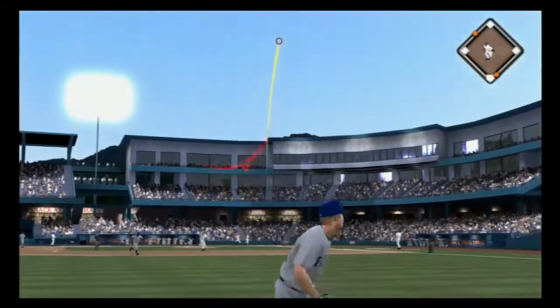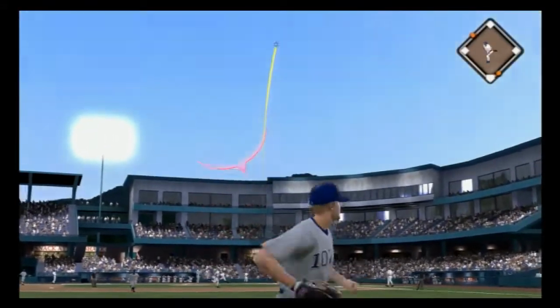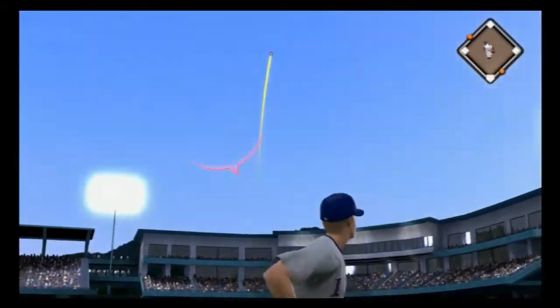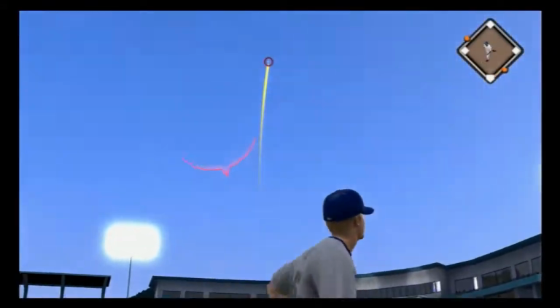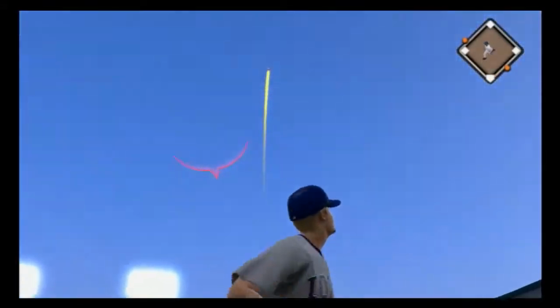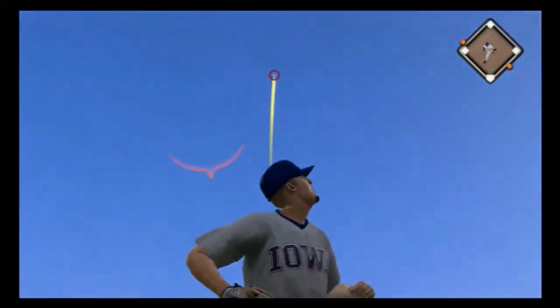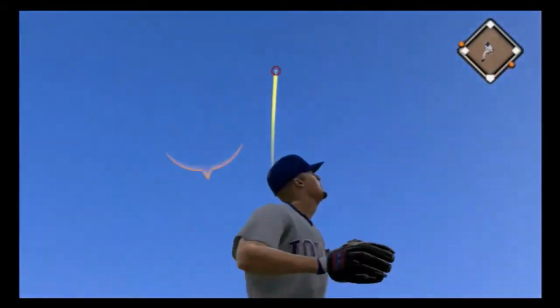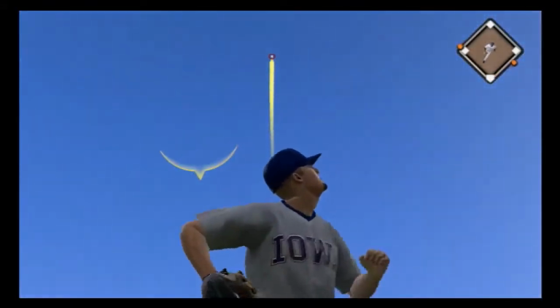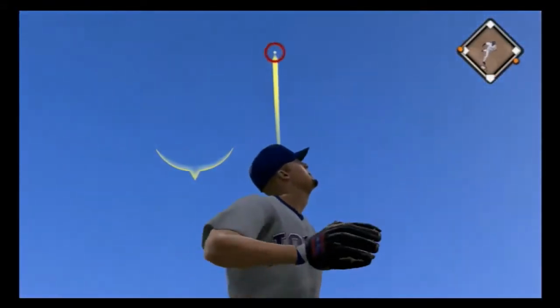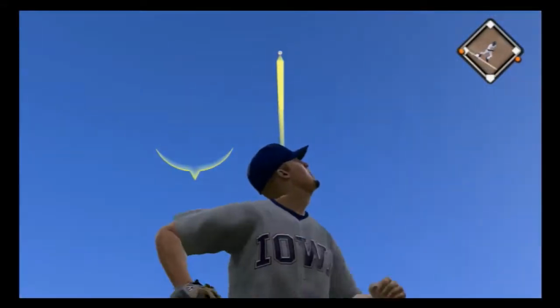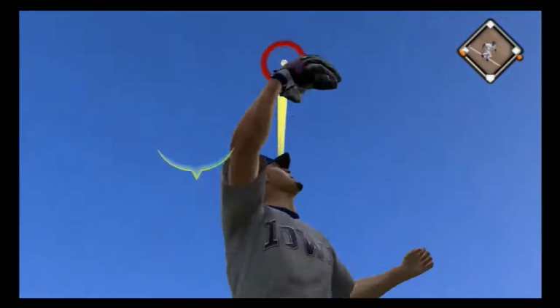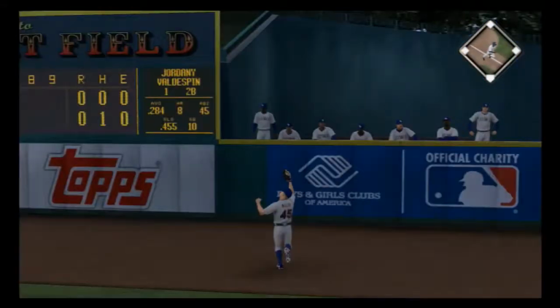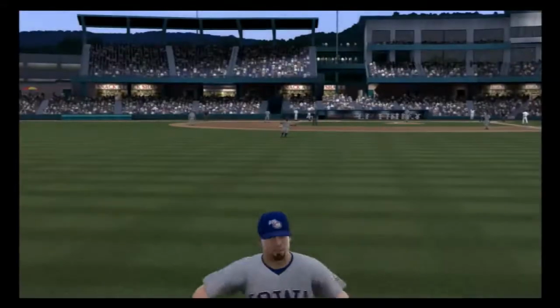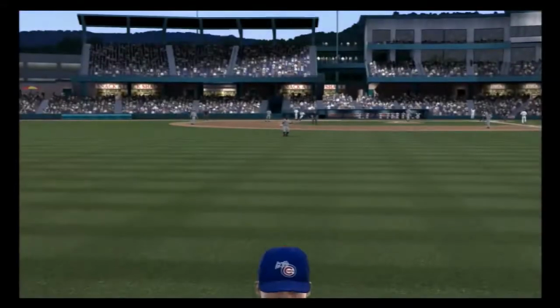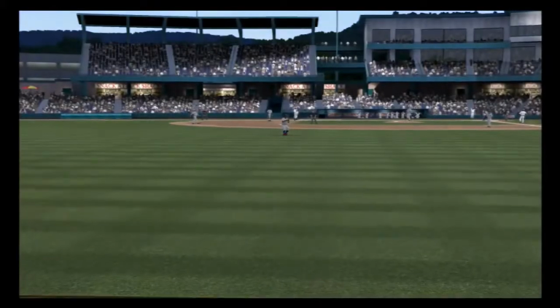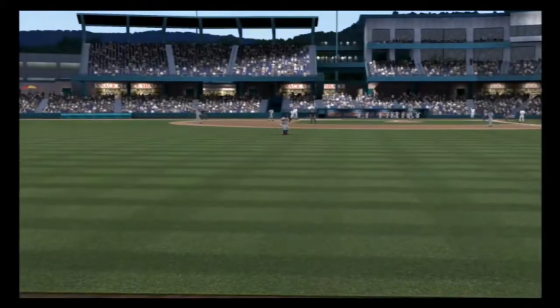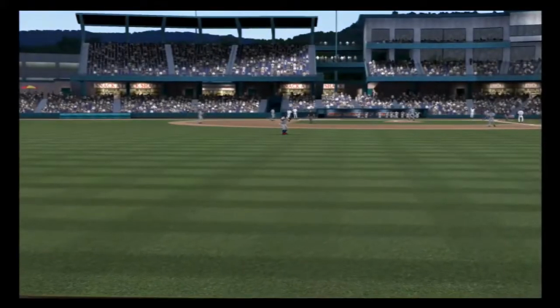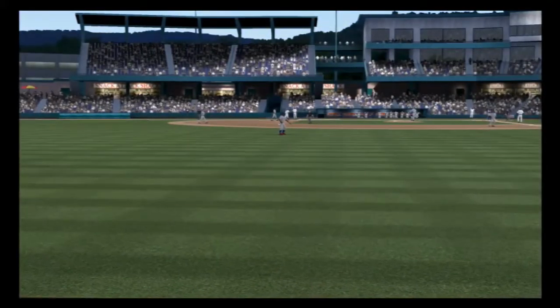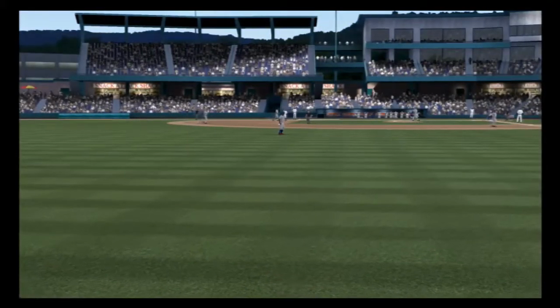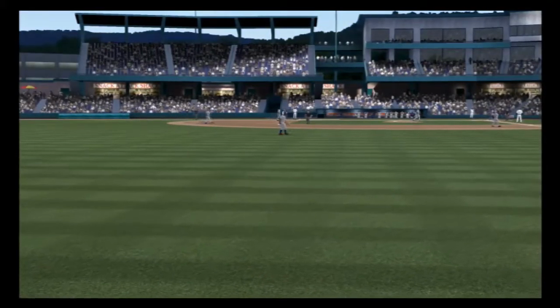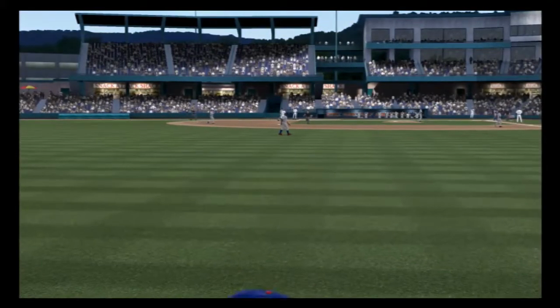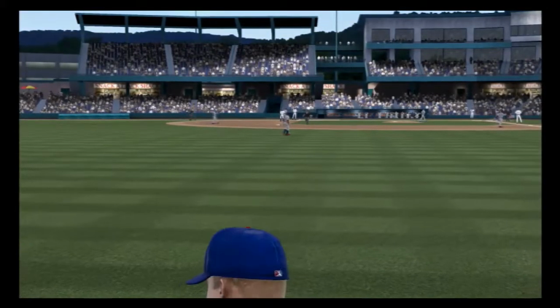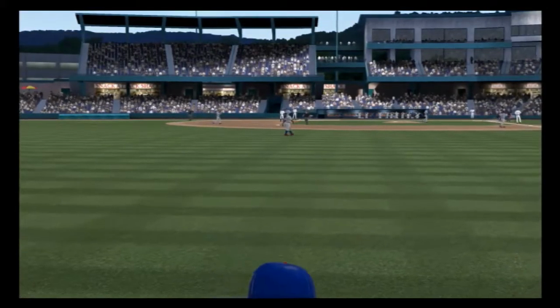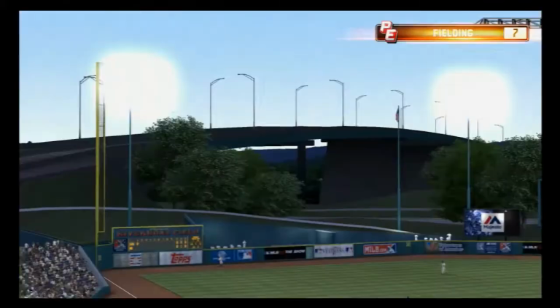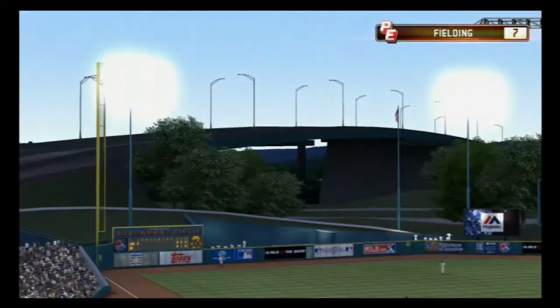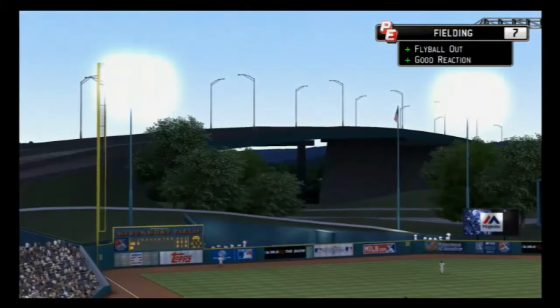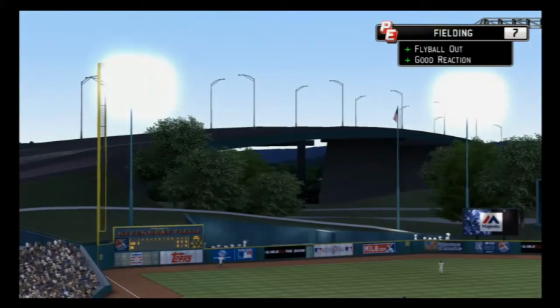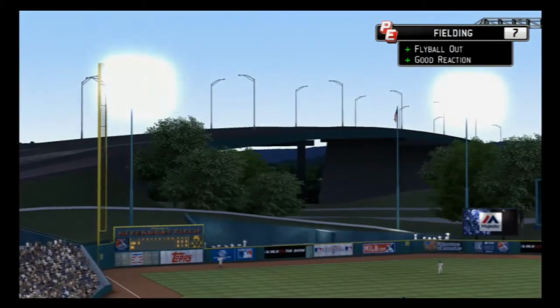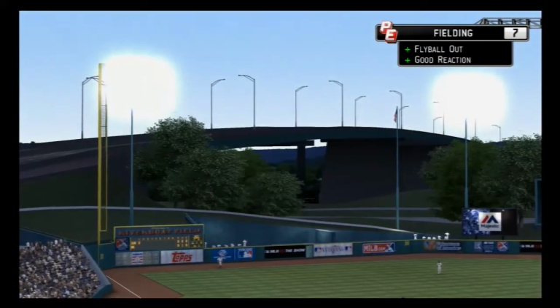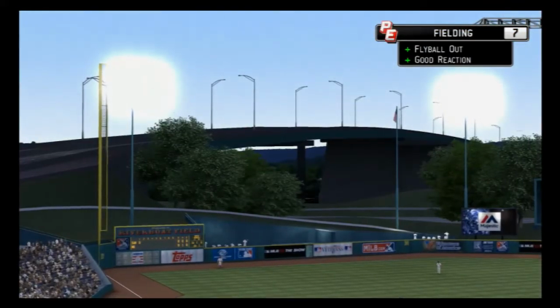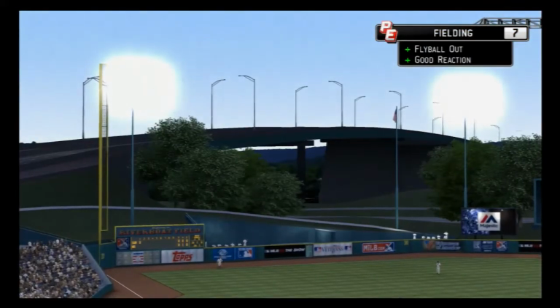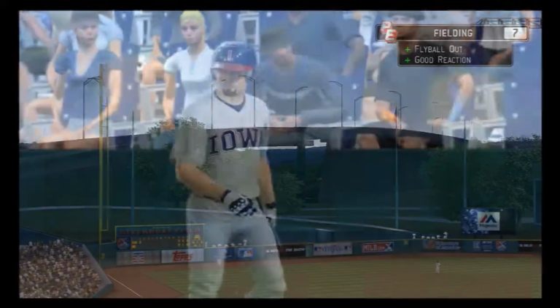He gets some pretty good wood on it here as this is lifted to fairly deep left. Miller has to retreat to the track, but he has it.